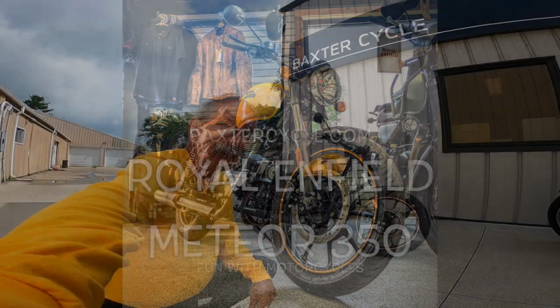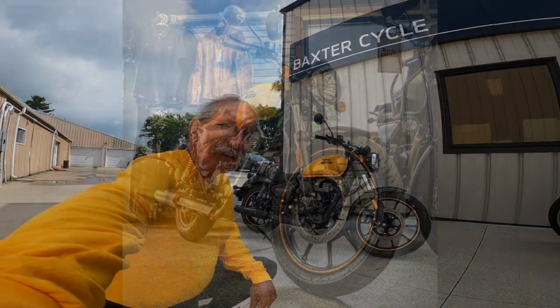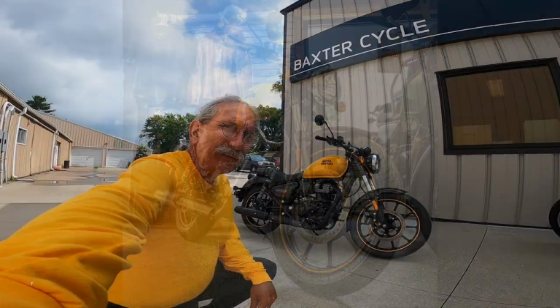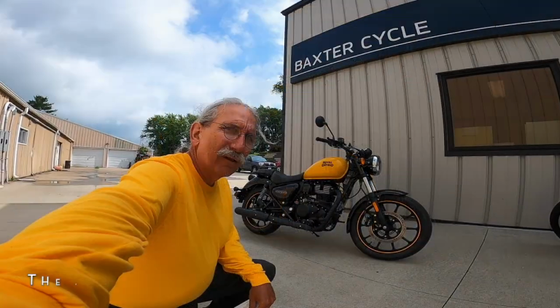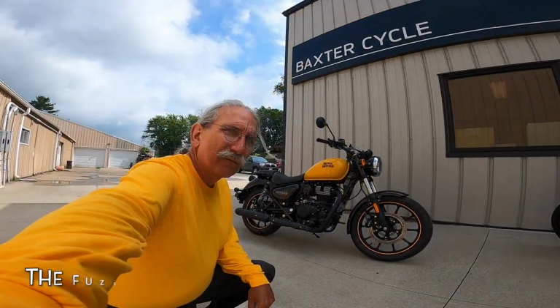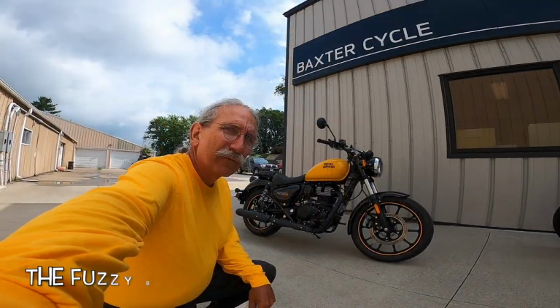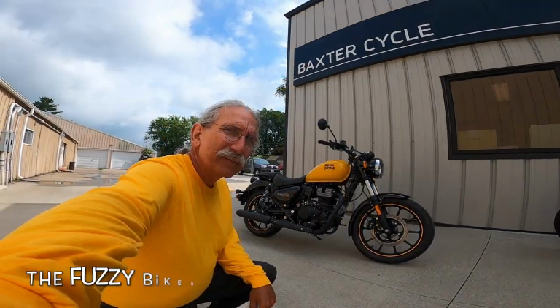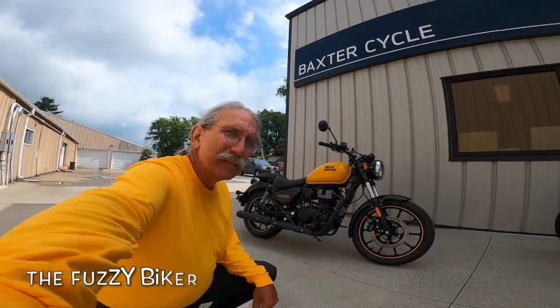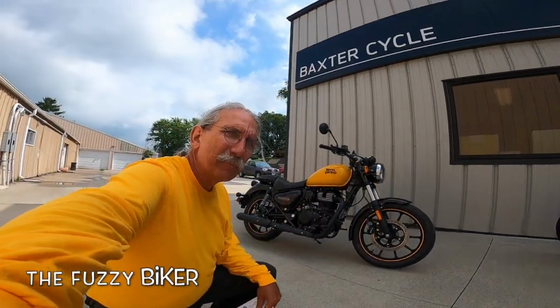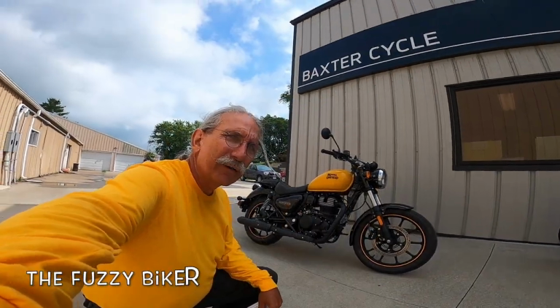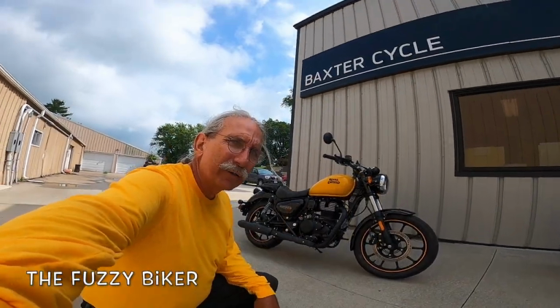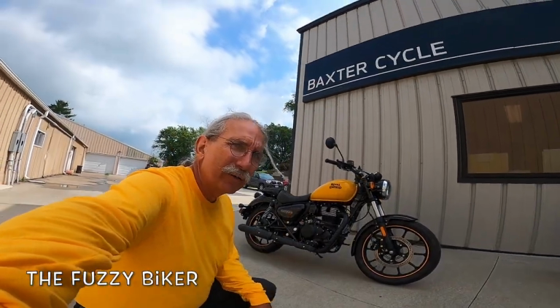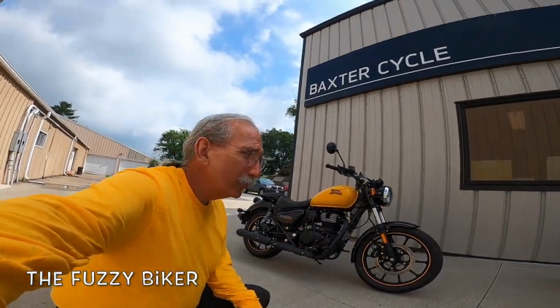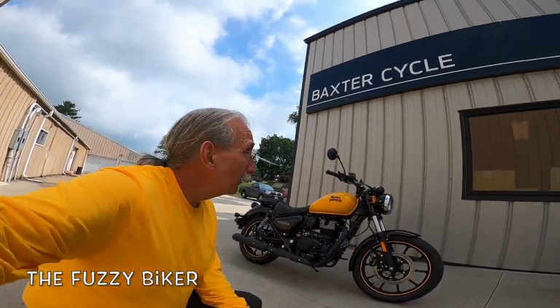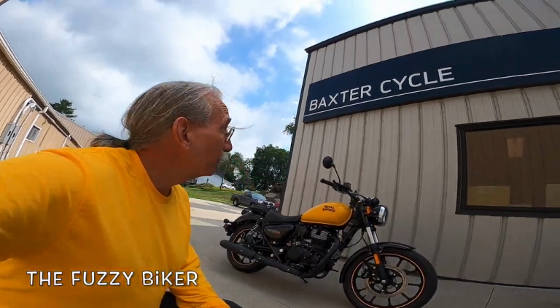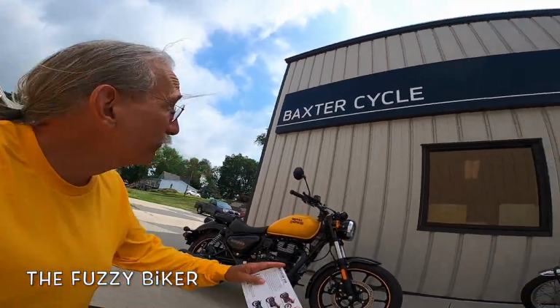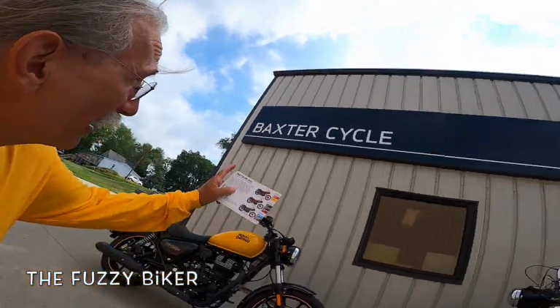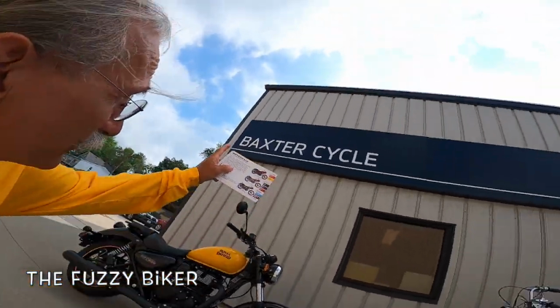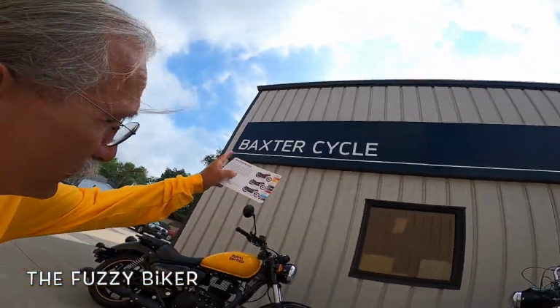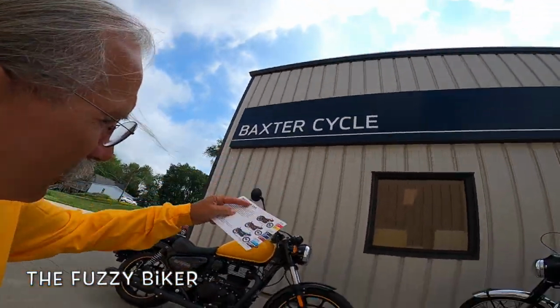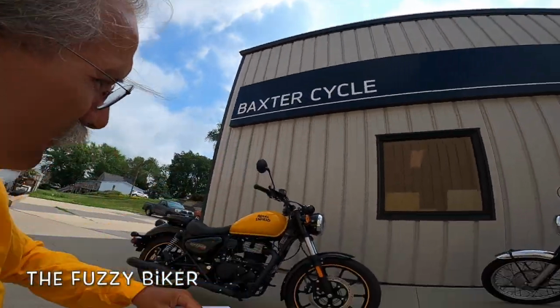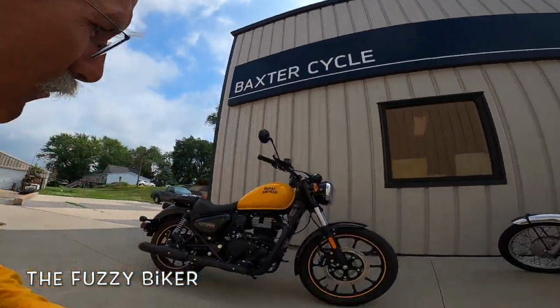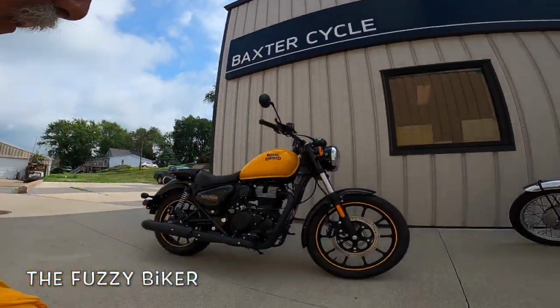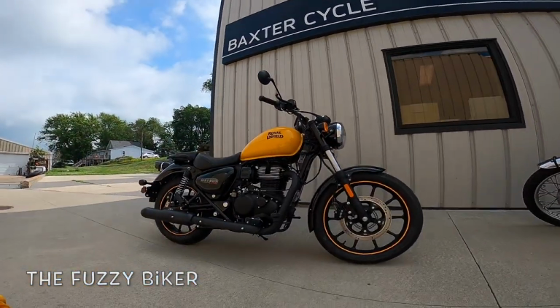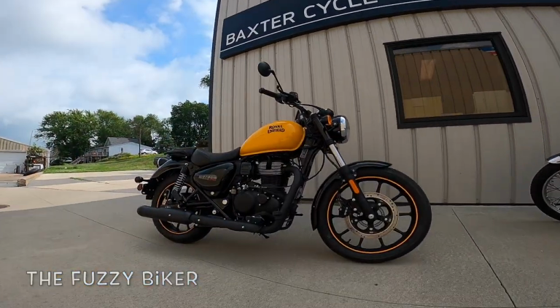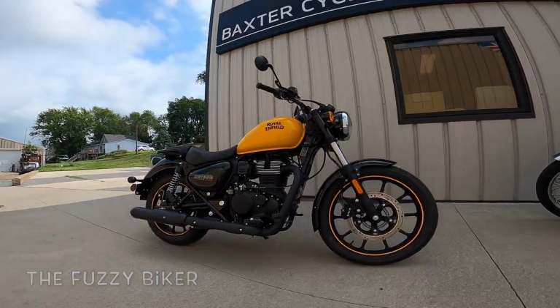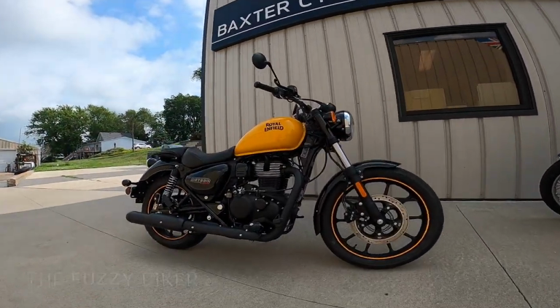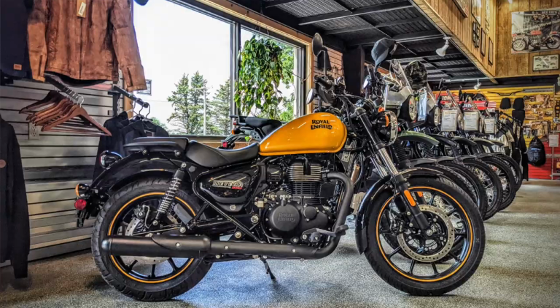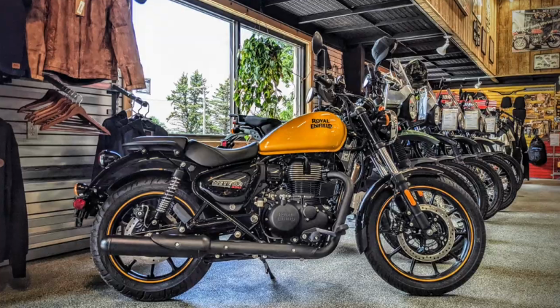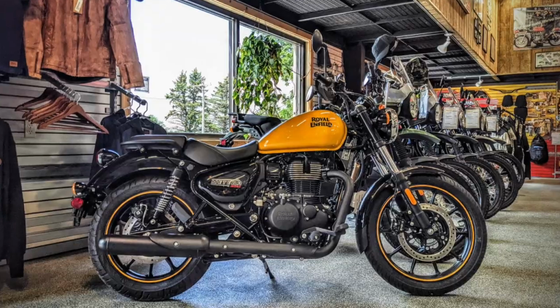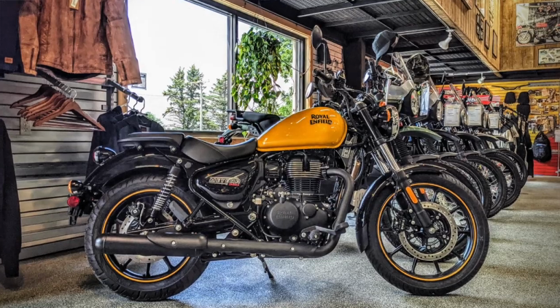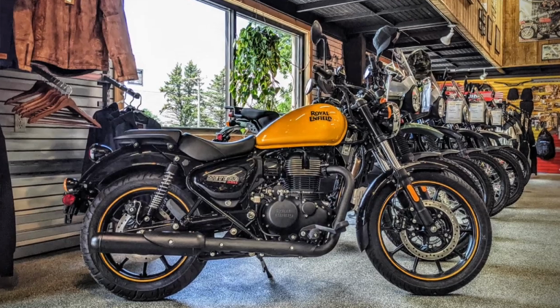Howdy y'all. Fuzzy Biker here. We are at Baxter Cycle in Marnie, Iowa, and look what we've got today.